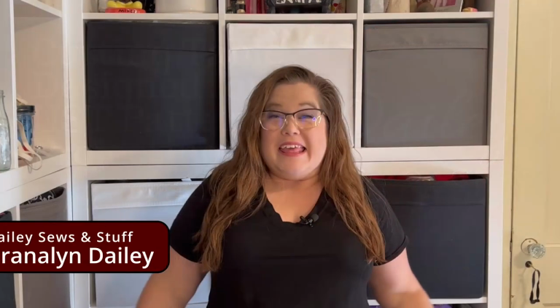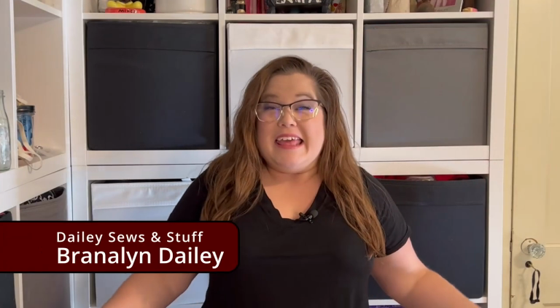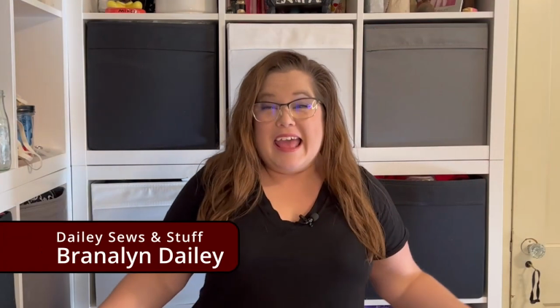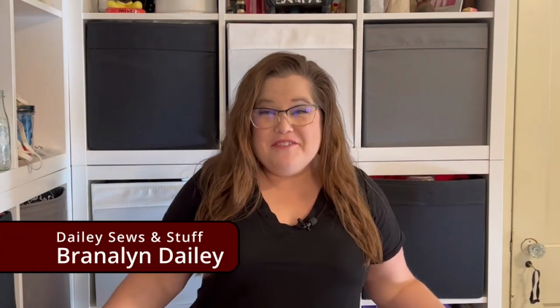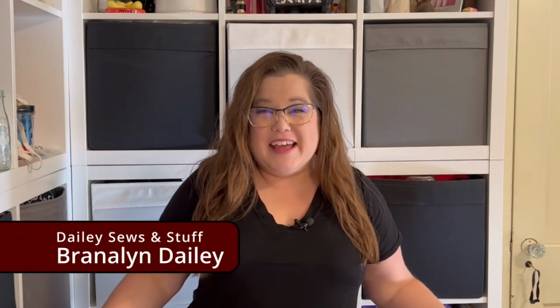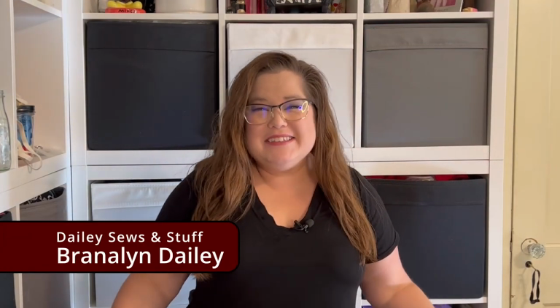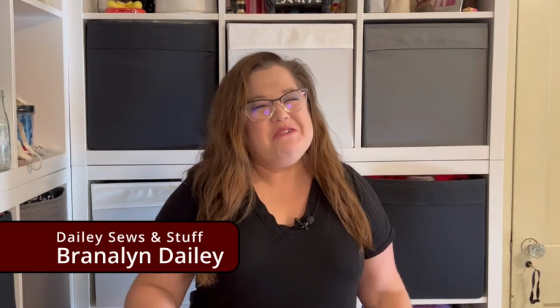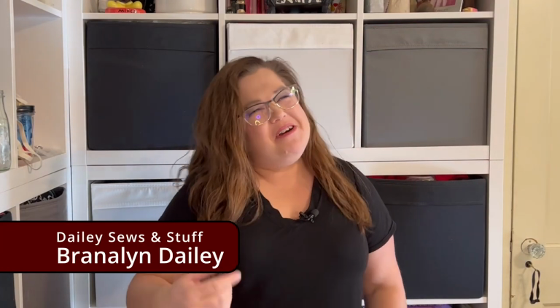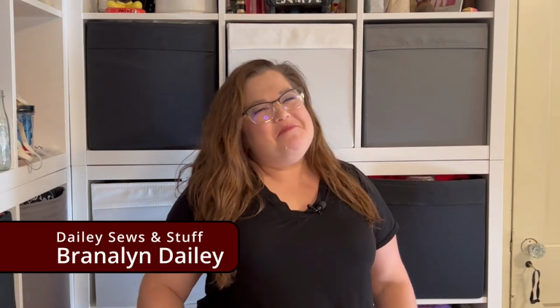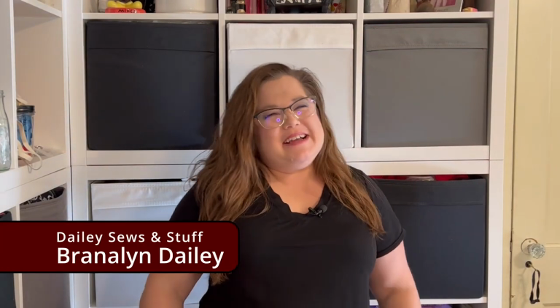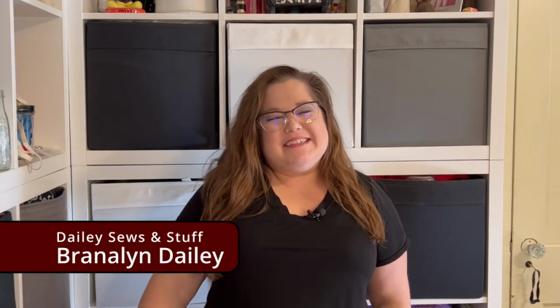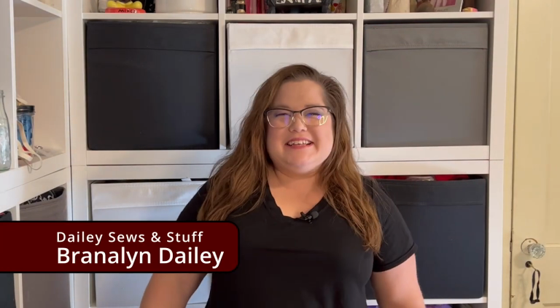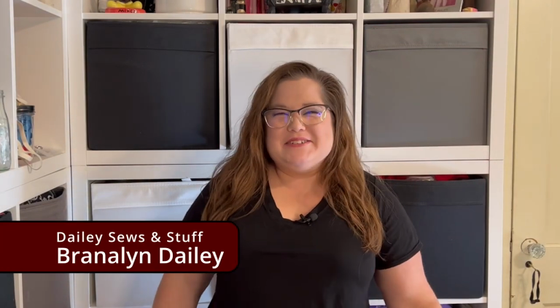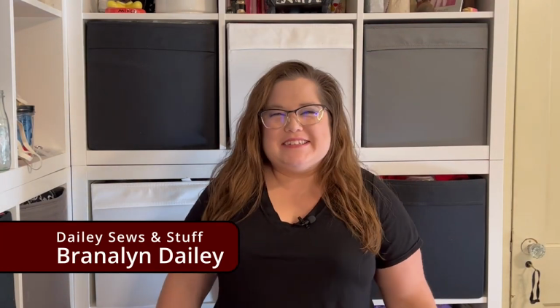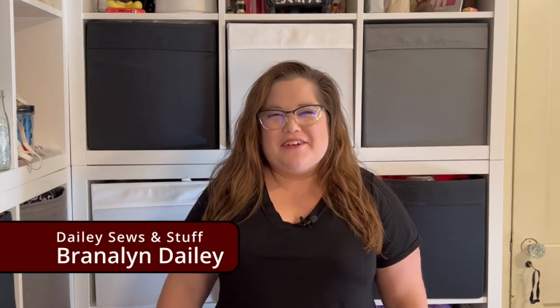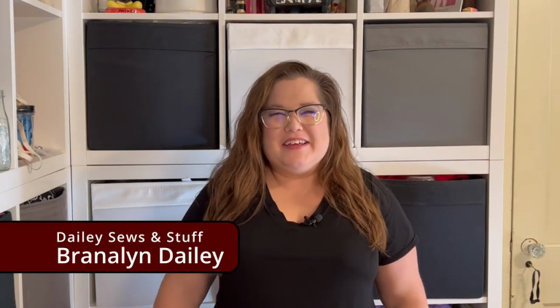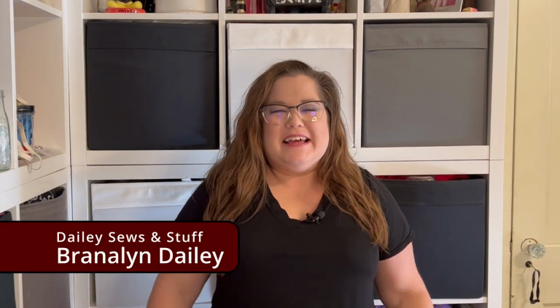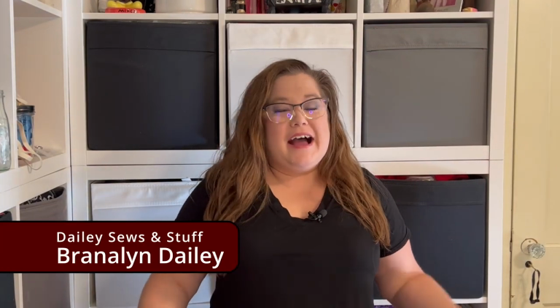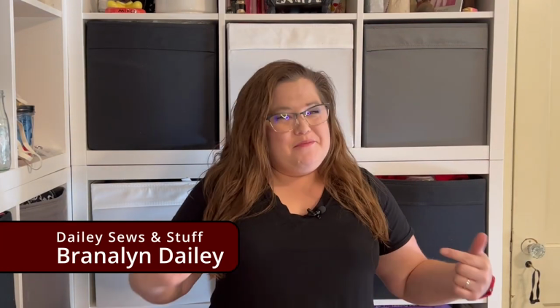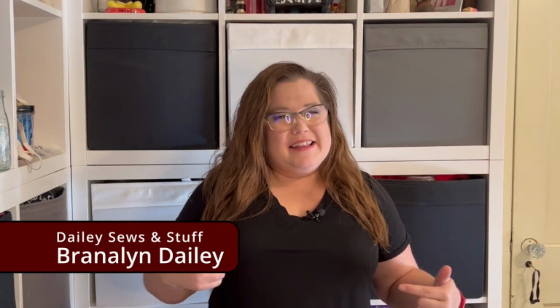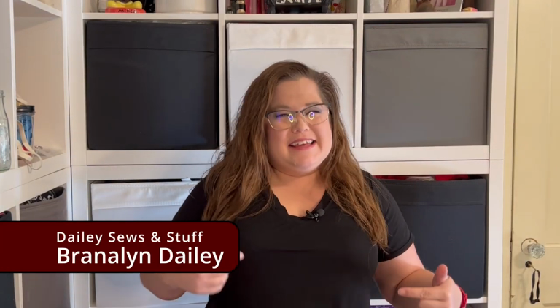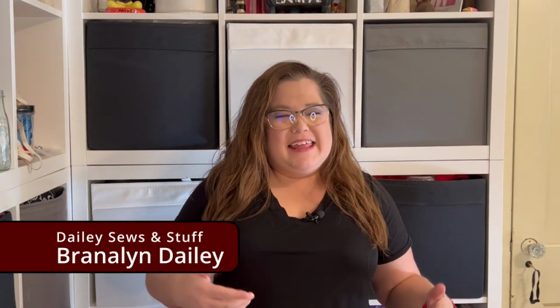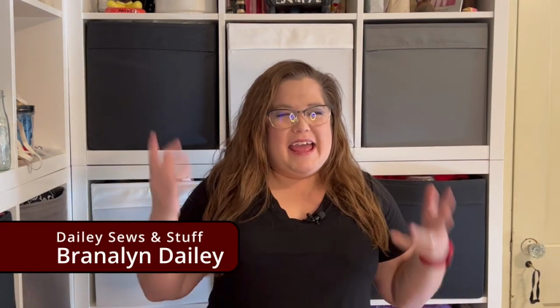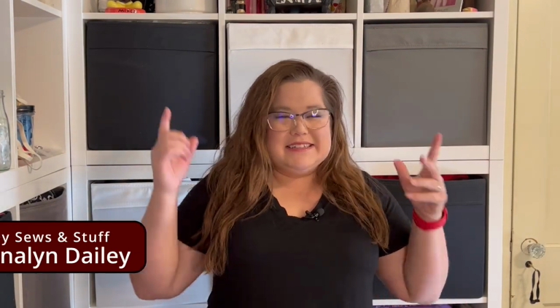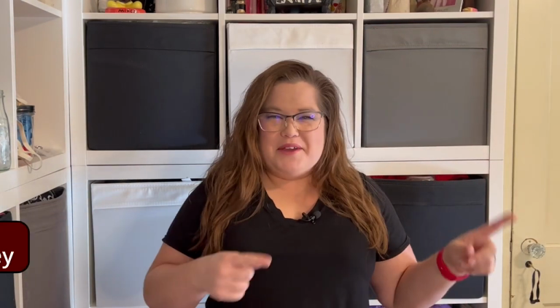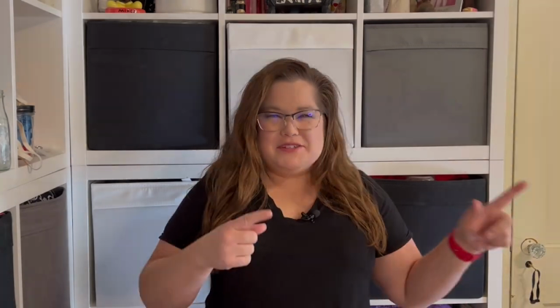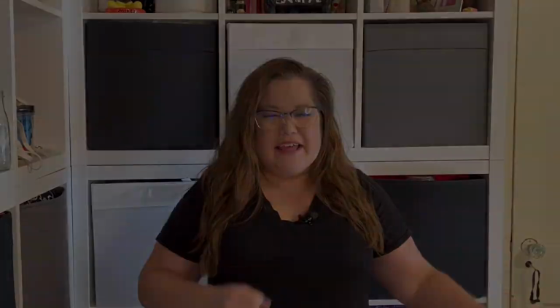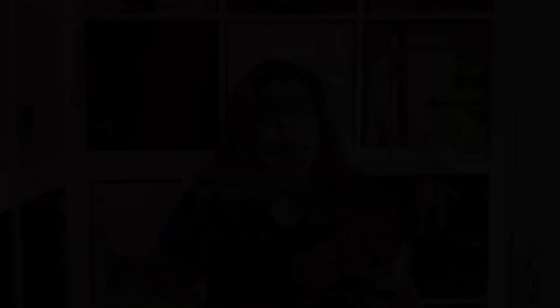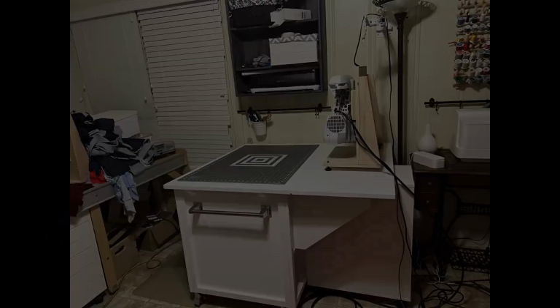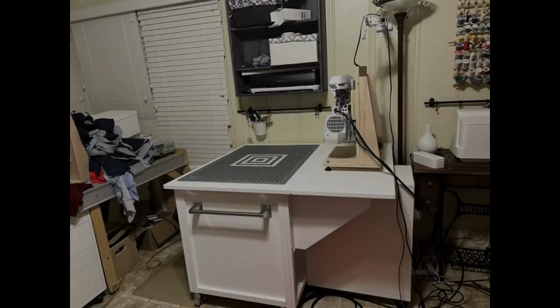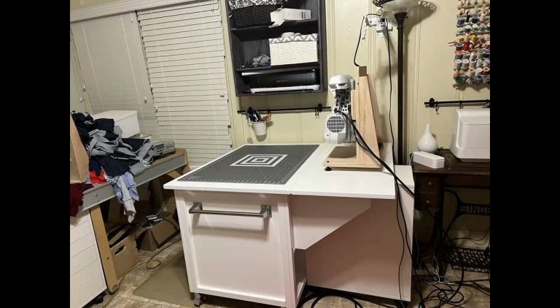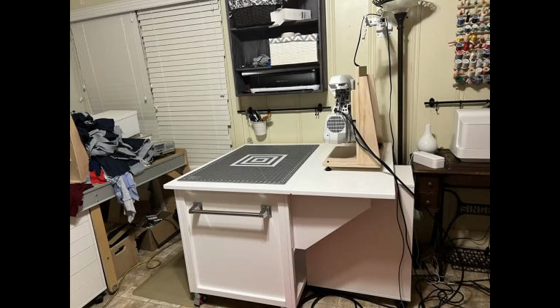Hey friends! Welcome back to Daily Sews and Stuff. I'm Brandilyn Daly and today we're talking about my cutting table.